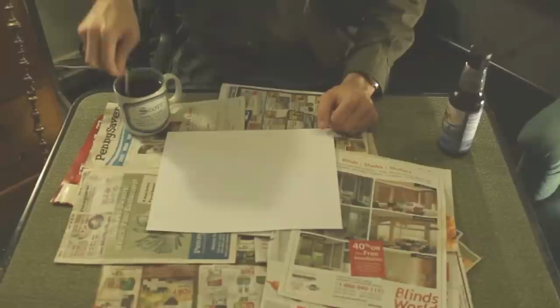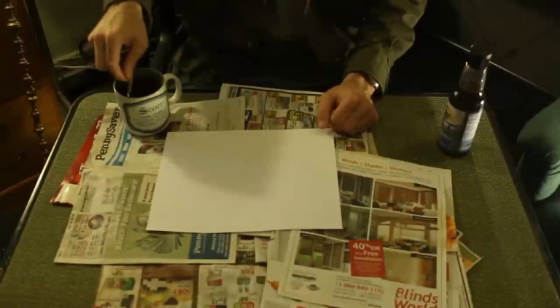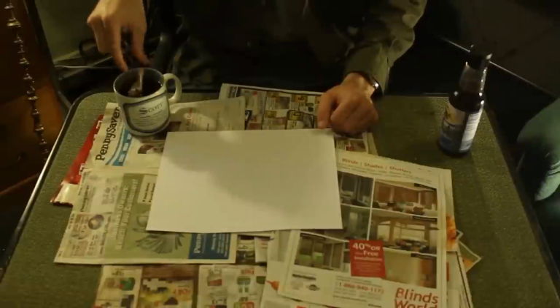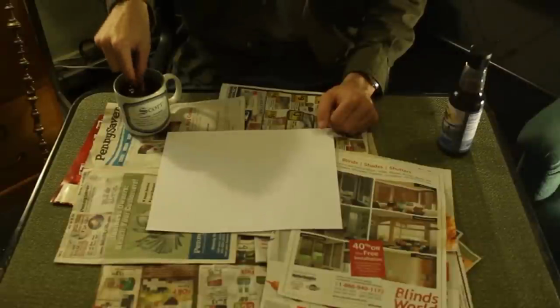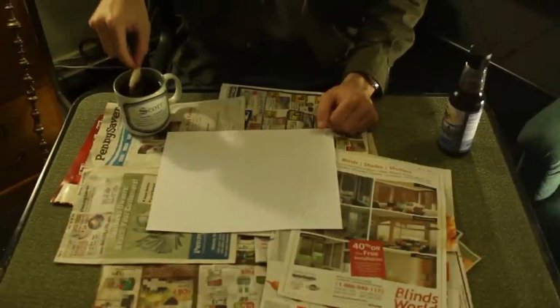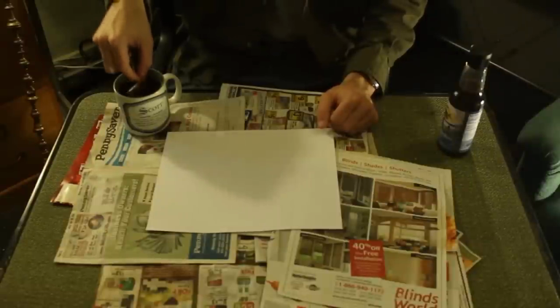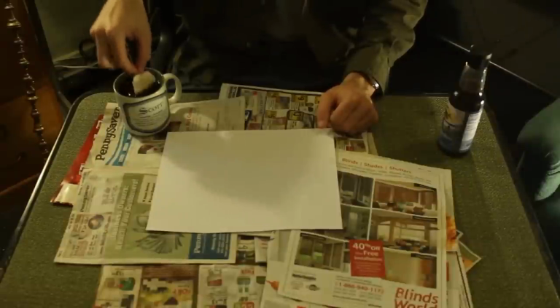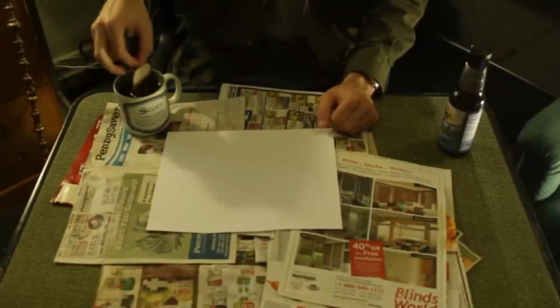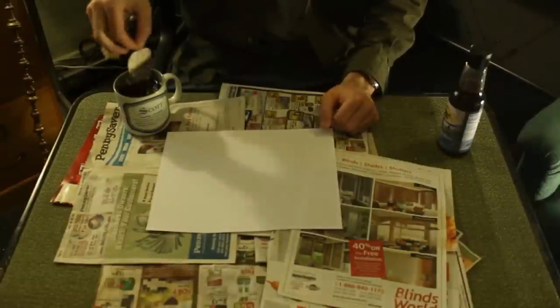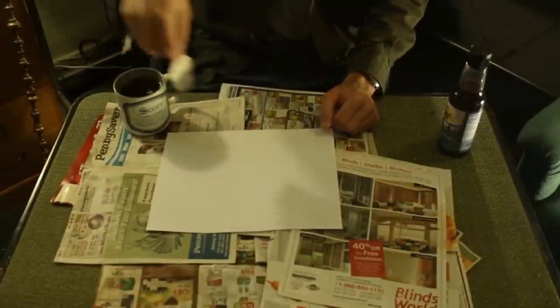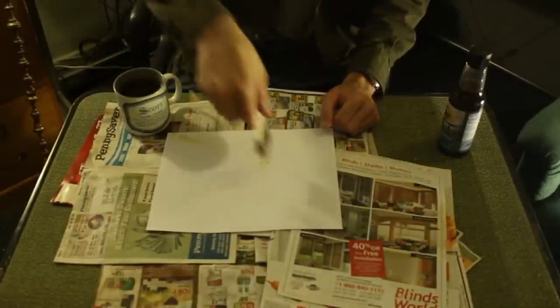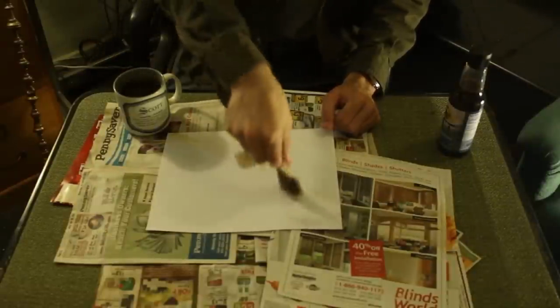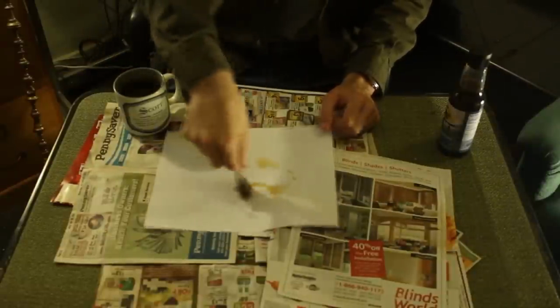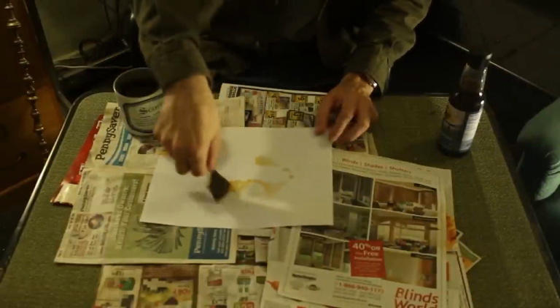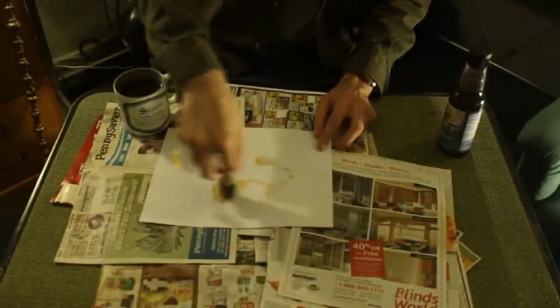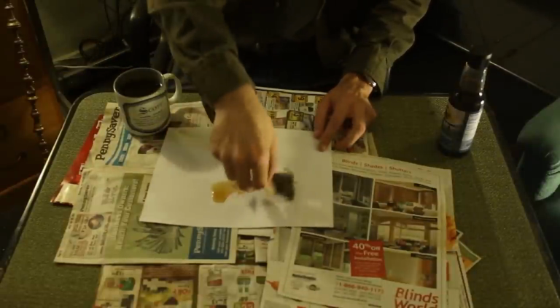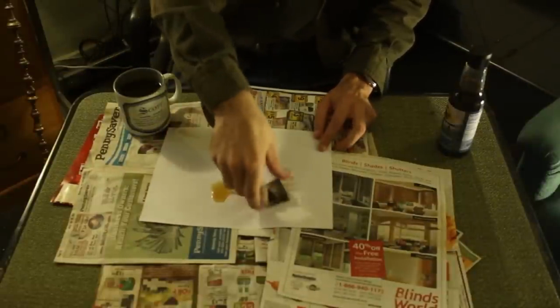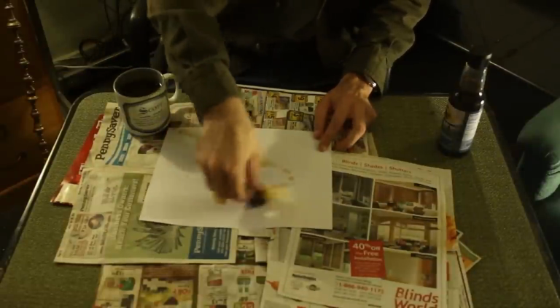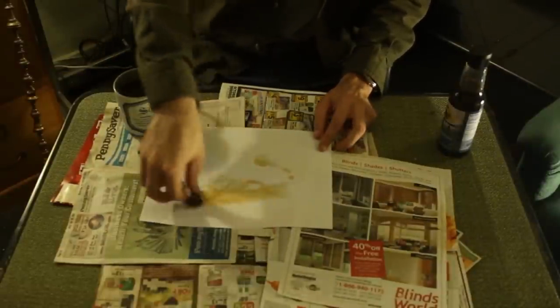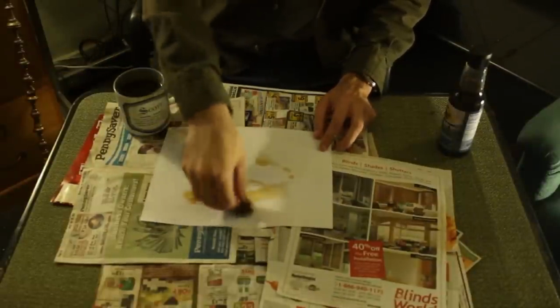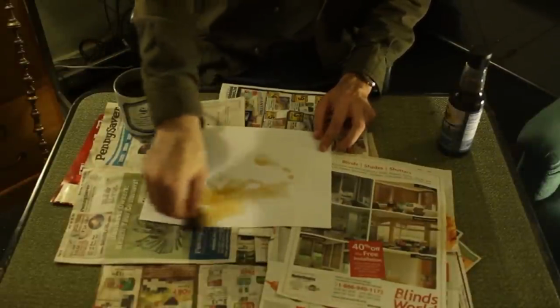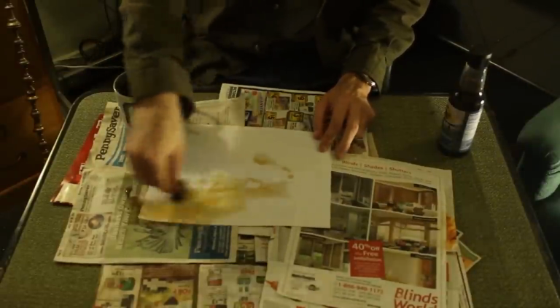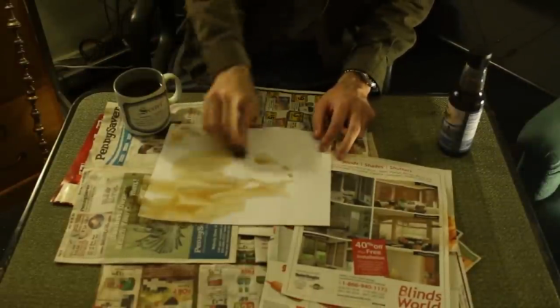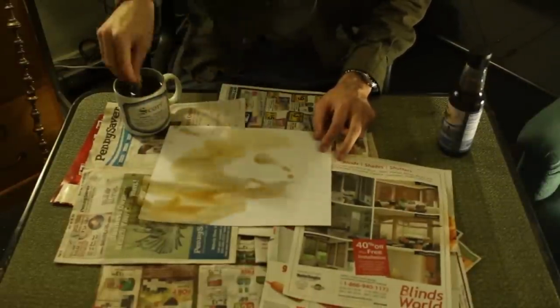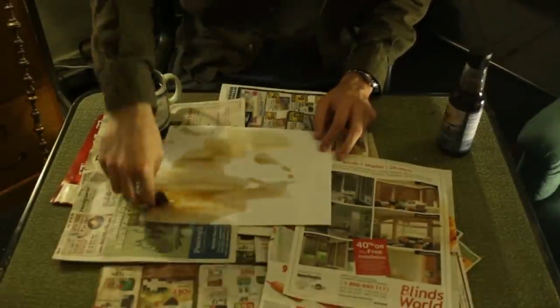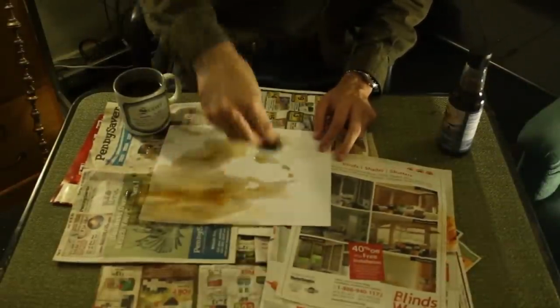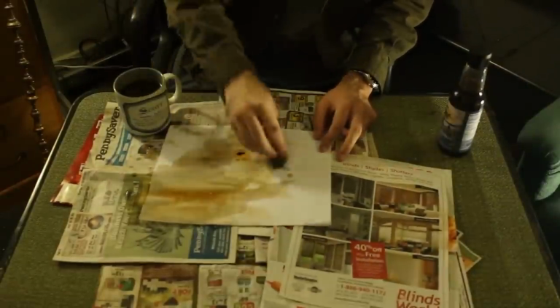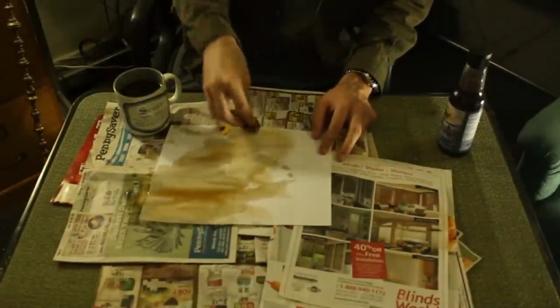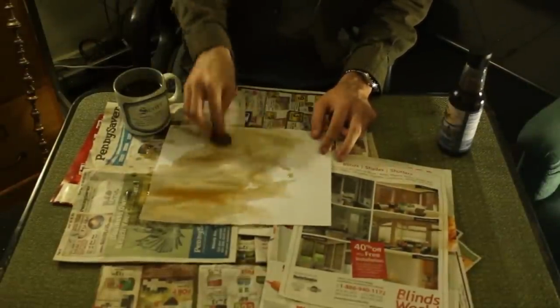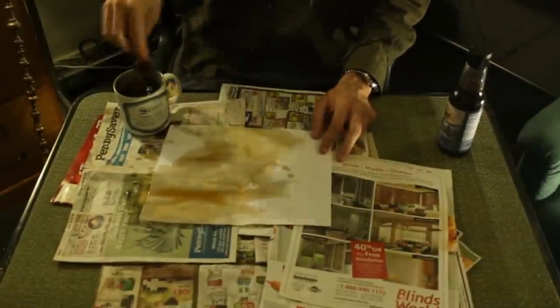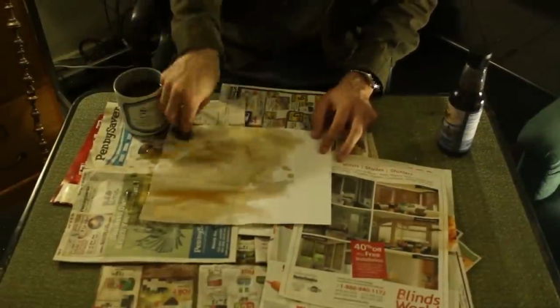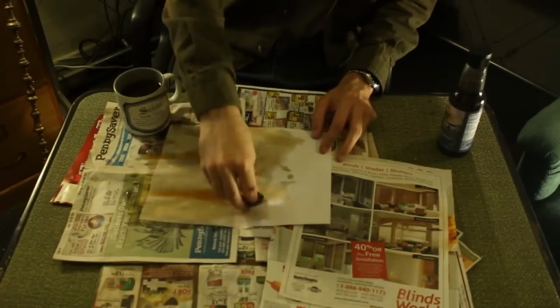Soak the teabag in the mixture and then dab it over the entire surface of your paper. Be careful, the liquid will be a bit hot.